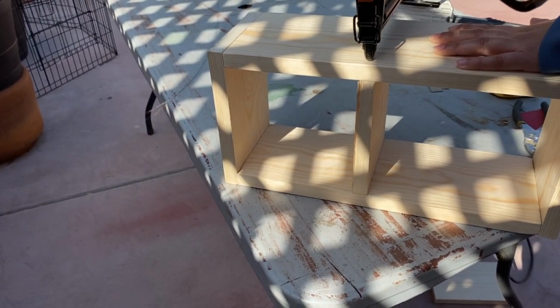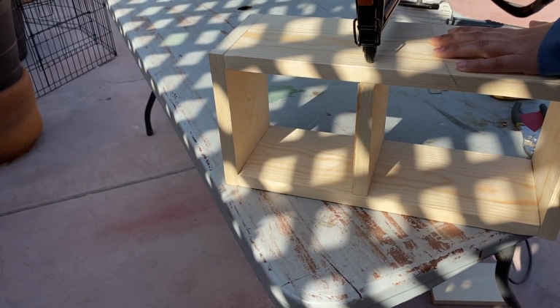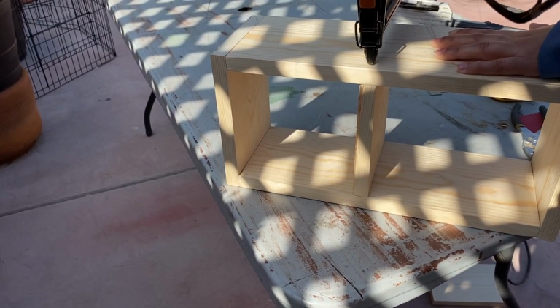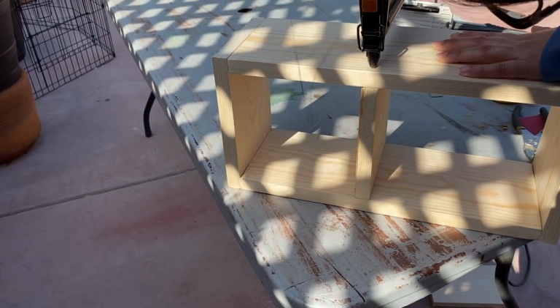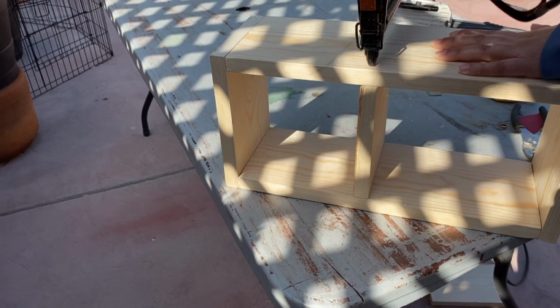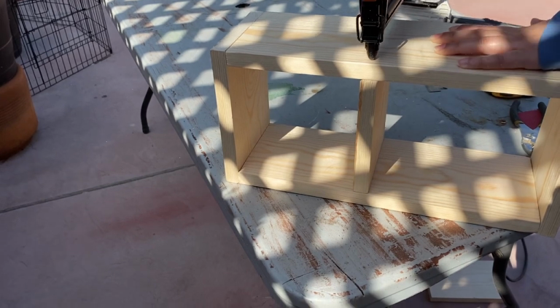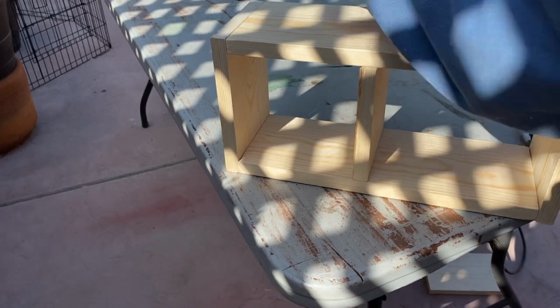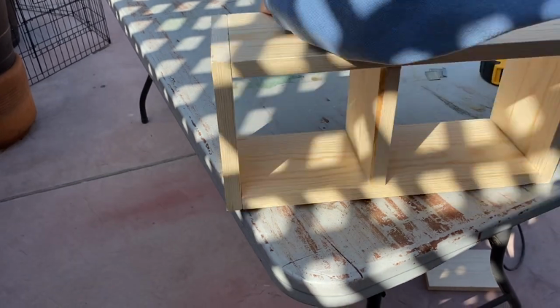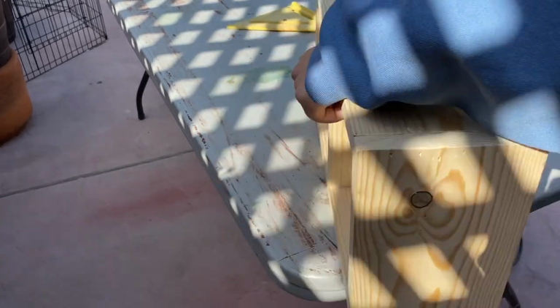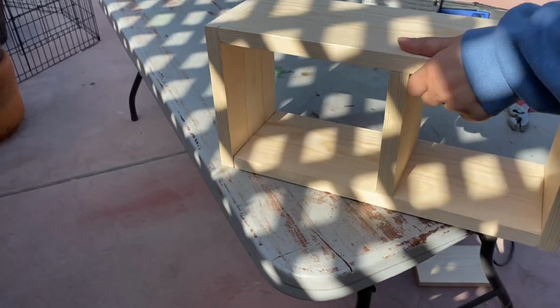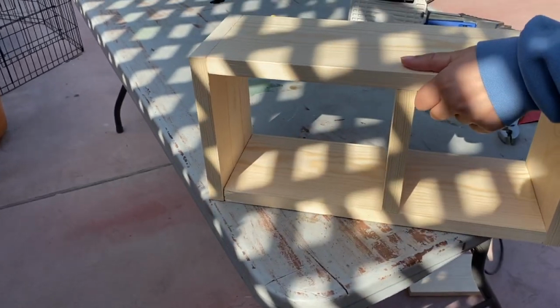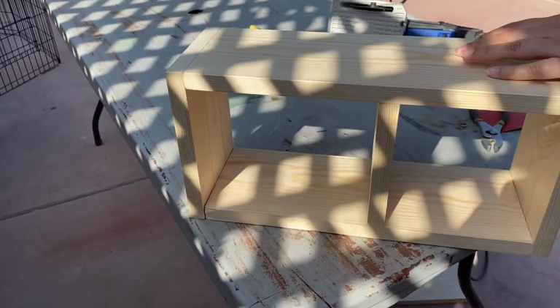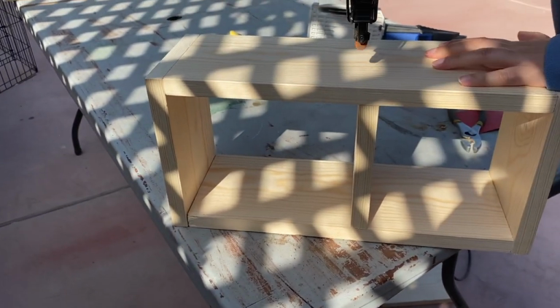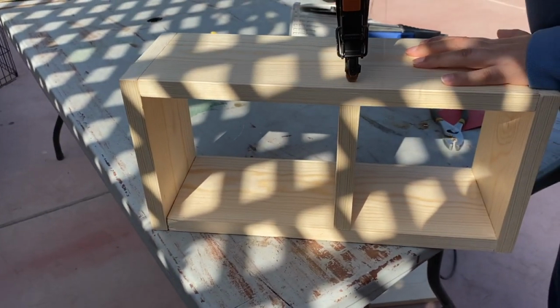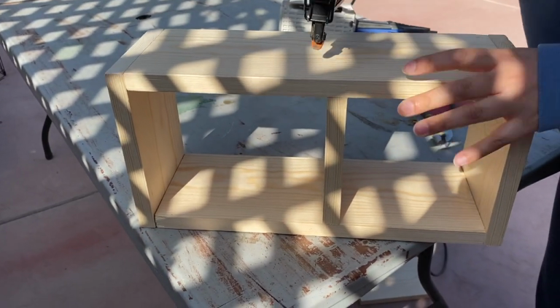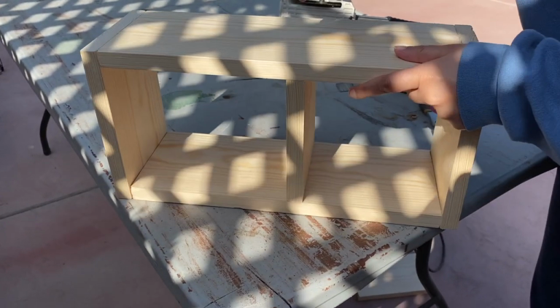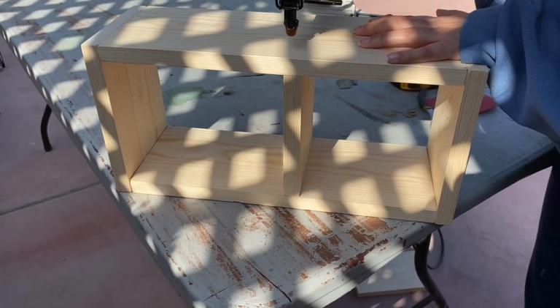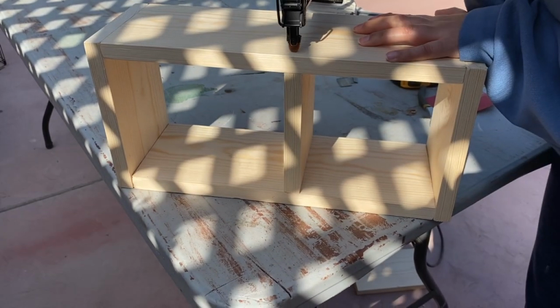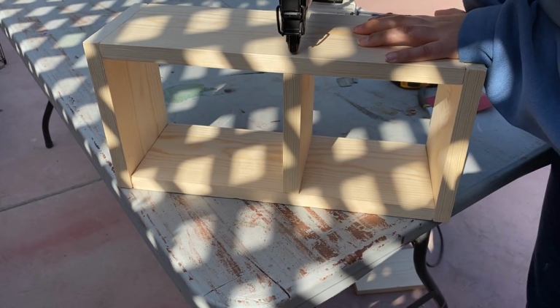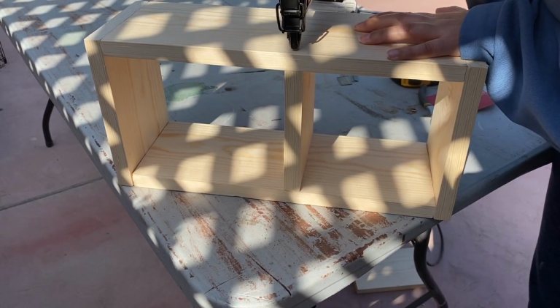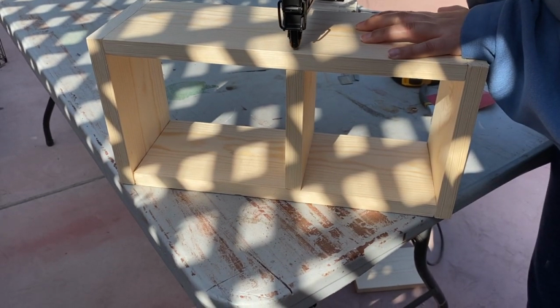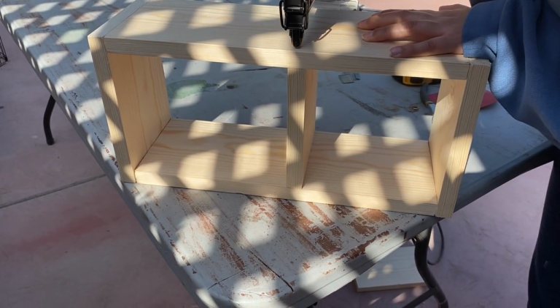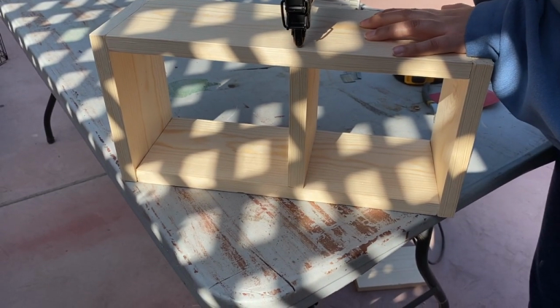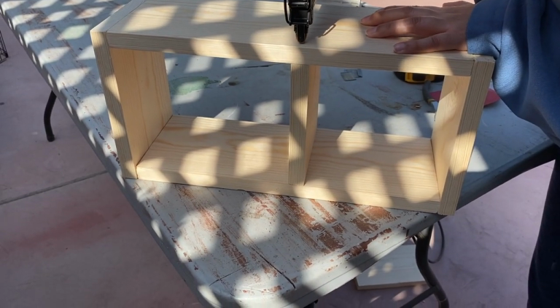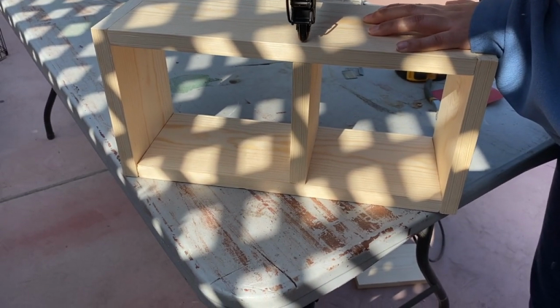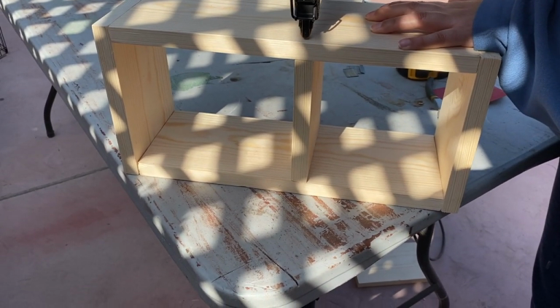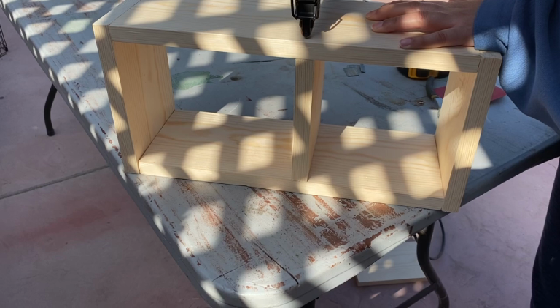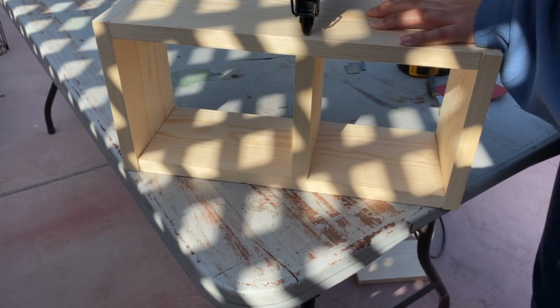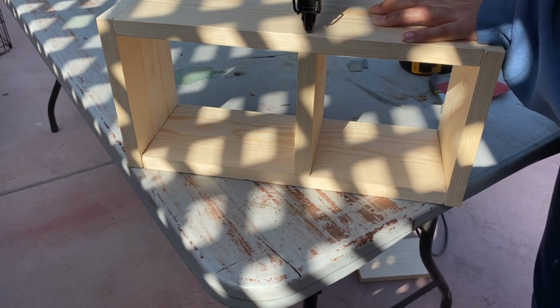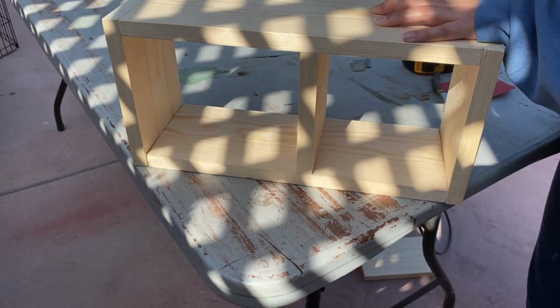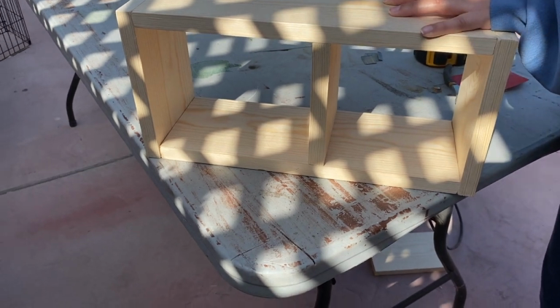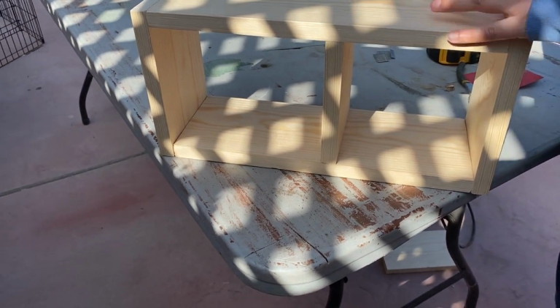I'll assemble the pieces and use a staple gun to put it all together. Here I'm securing the piece of wood in the middle that acts like a divider.